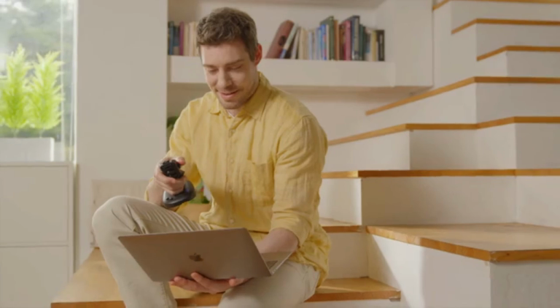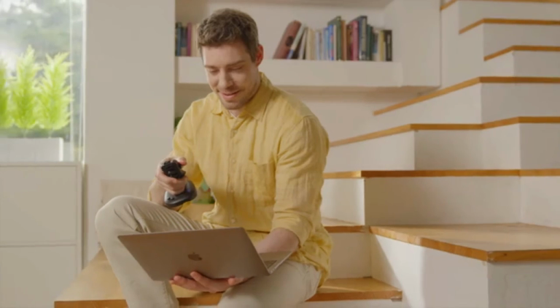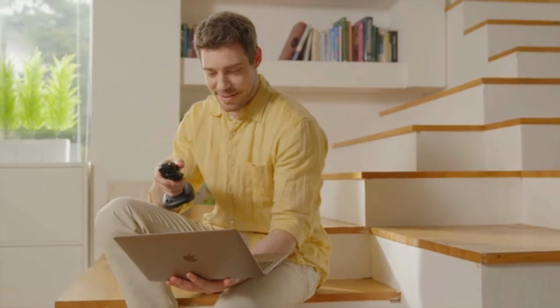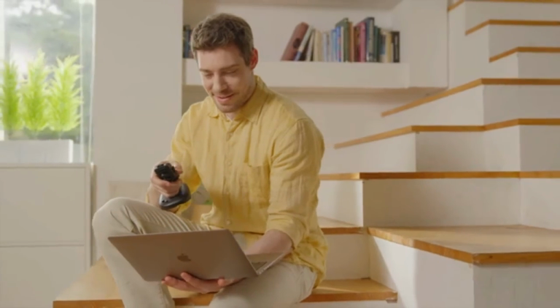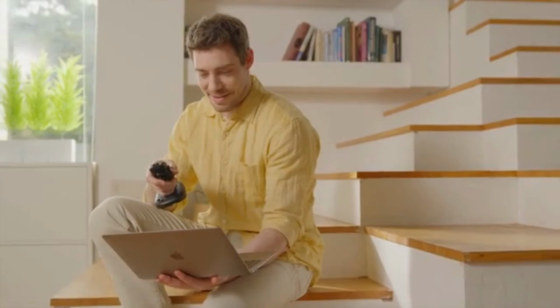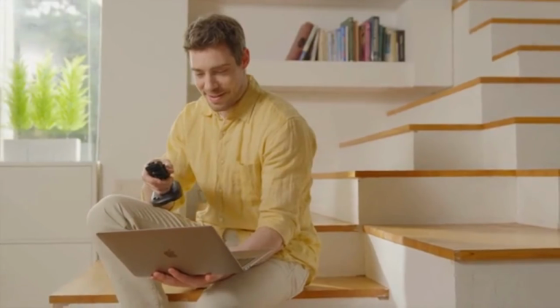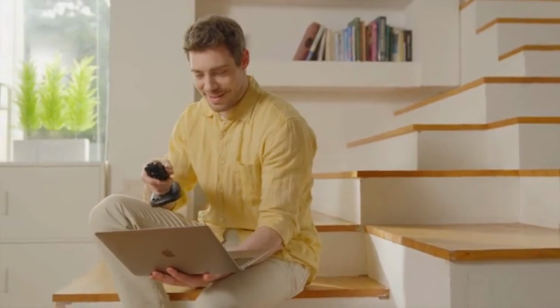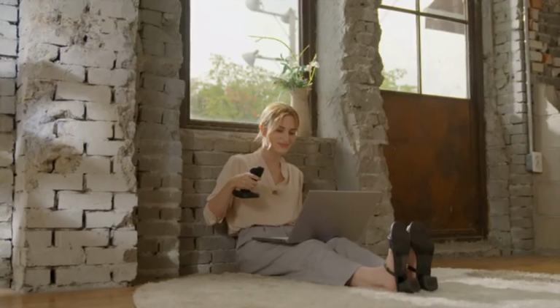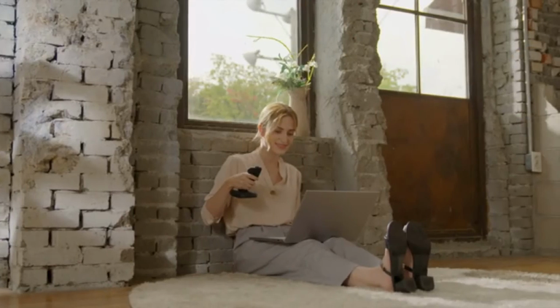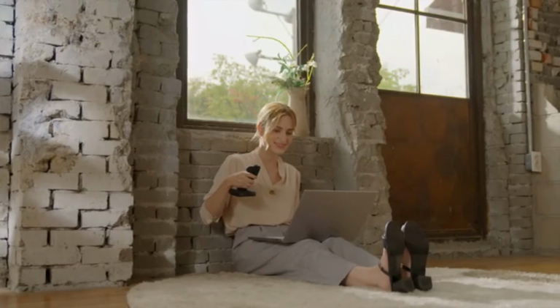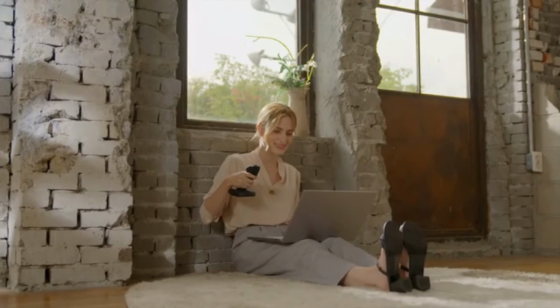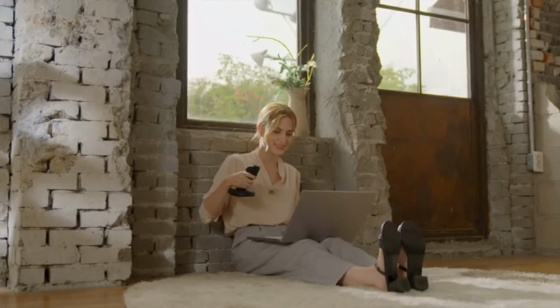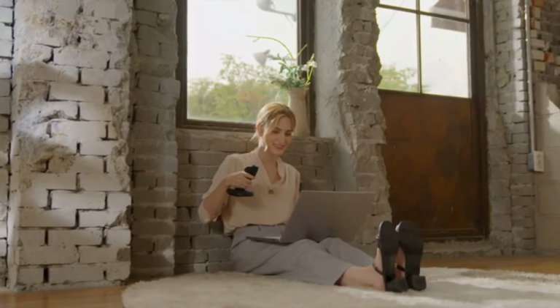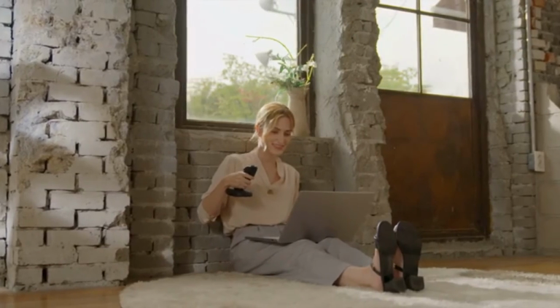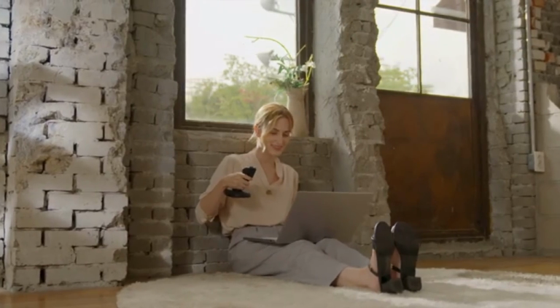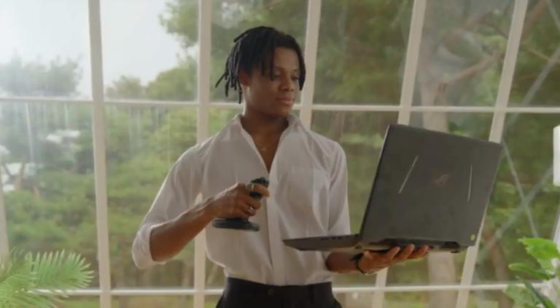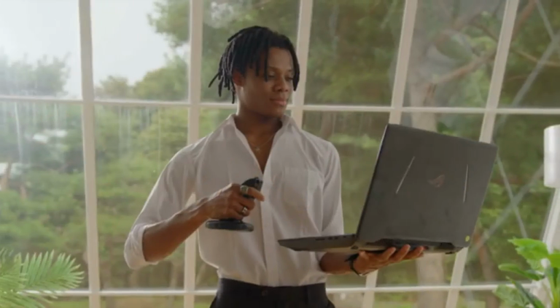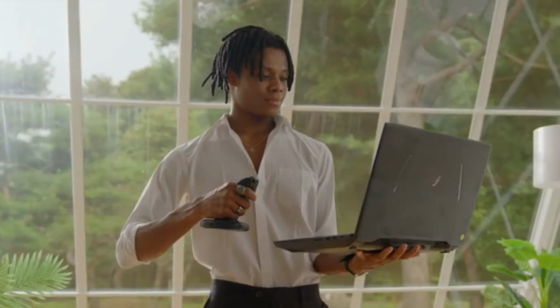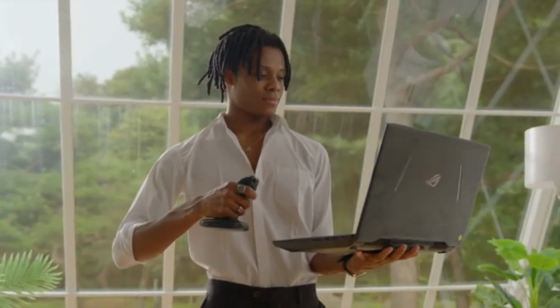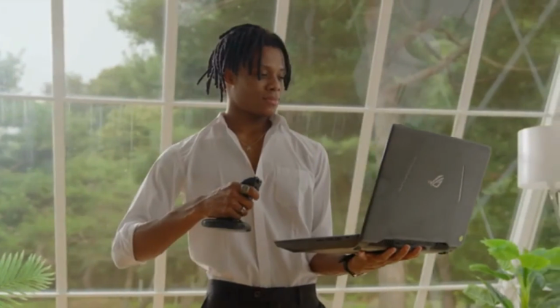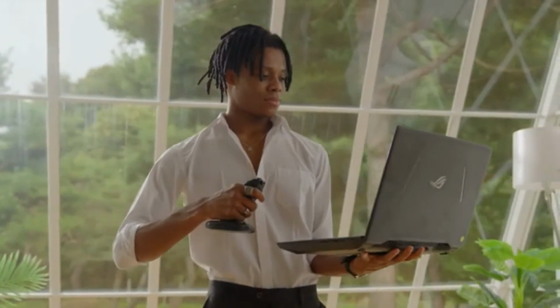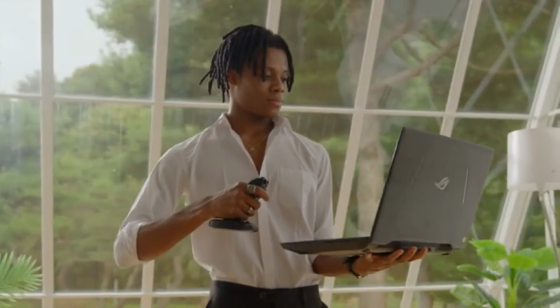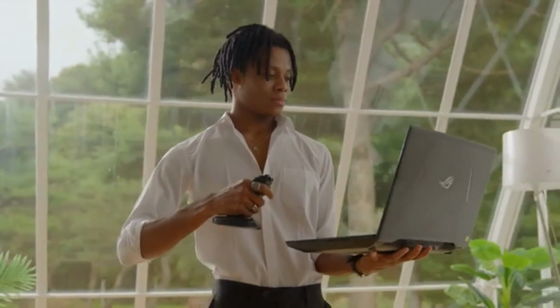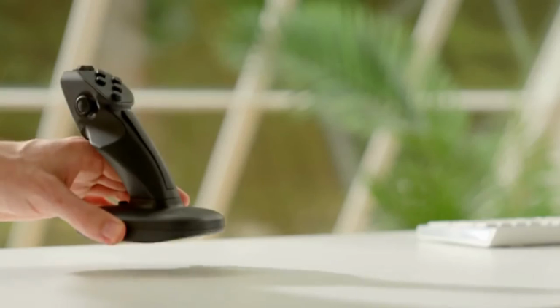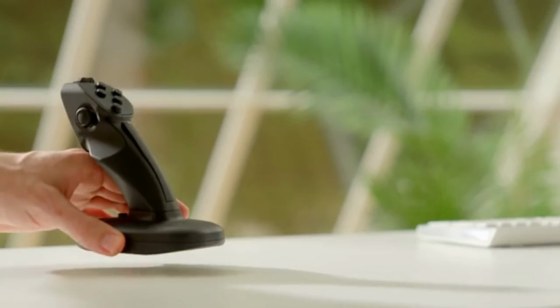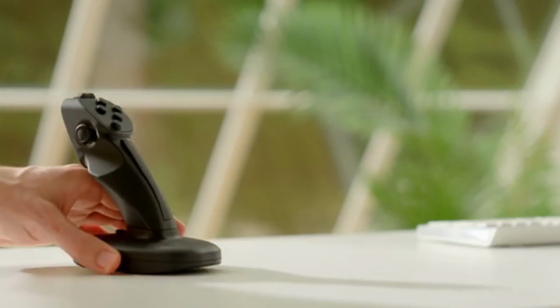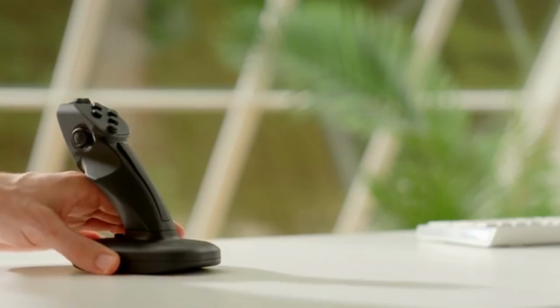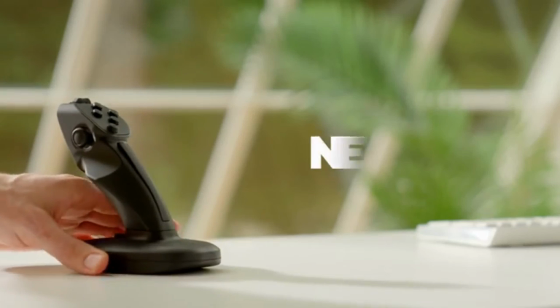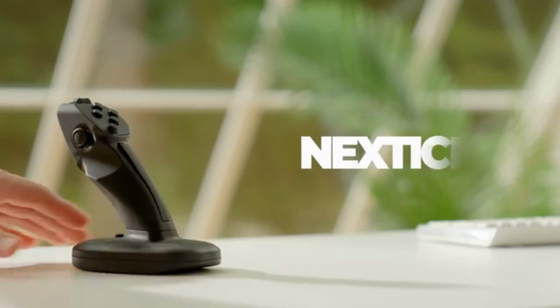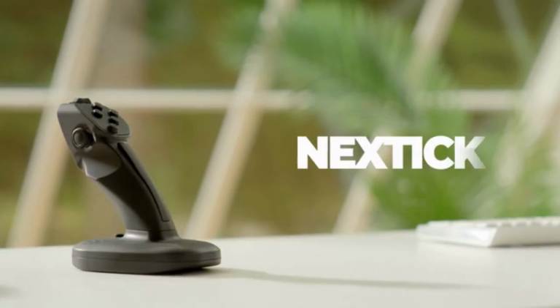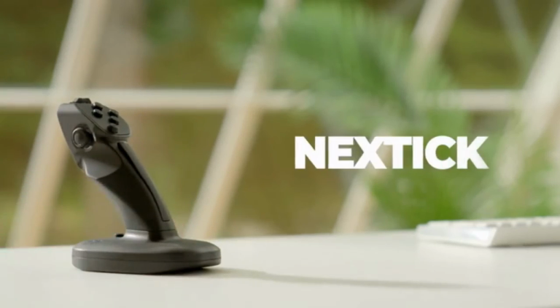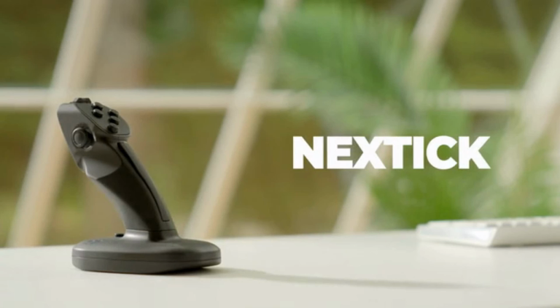Experience an all-in-one device with comfort and outstanding versatility. NextTick.